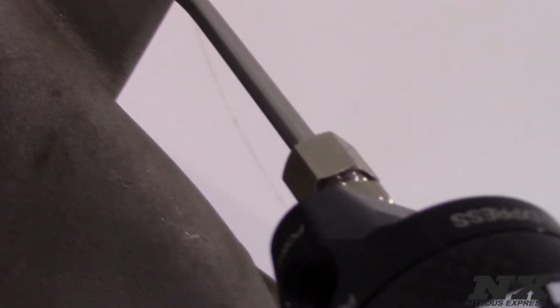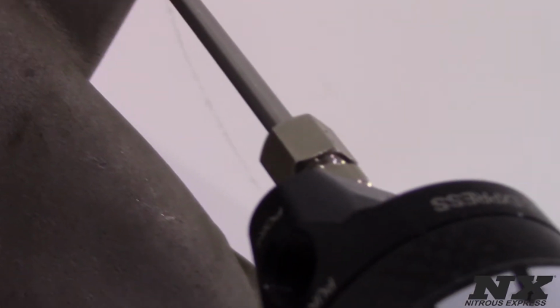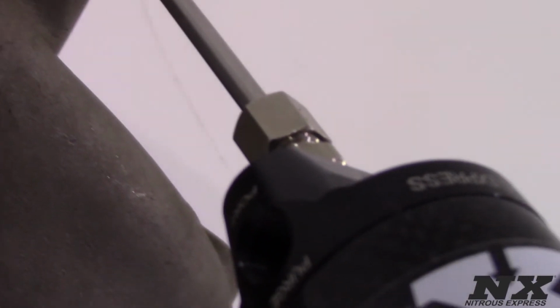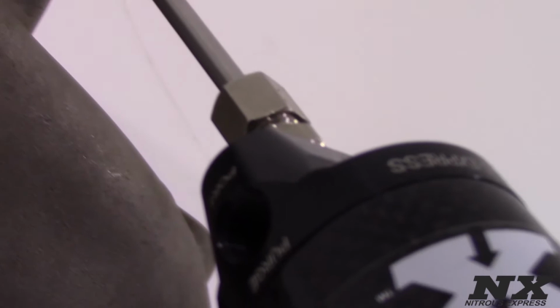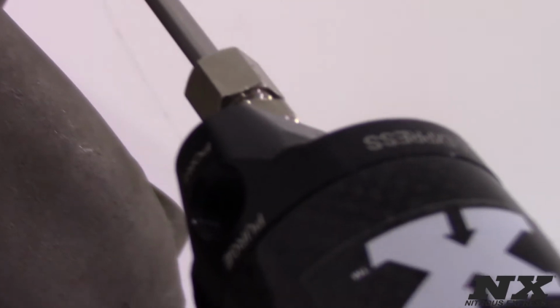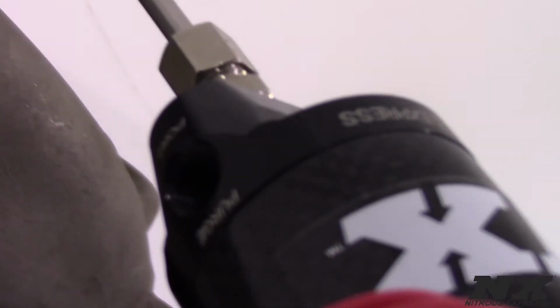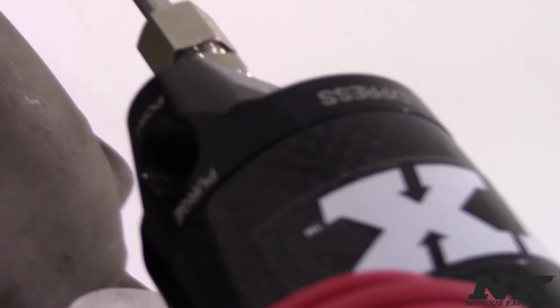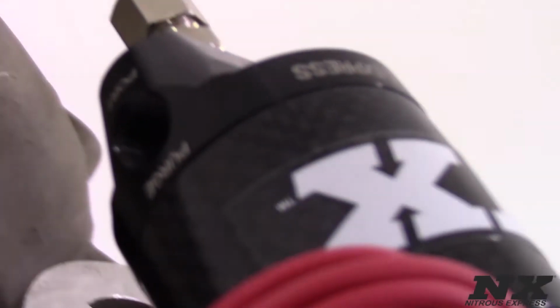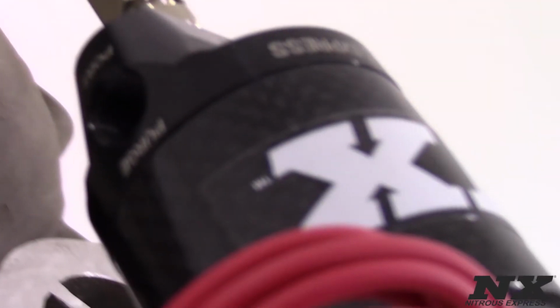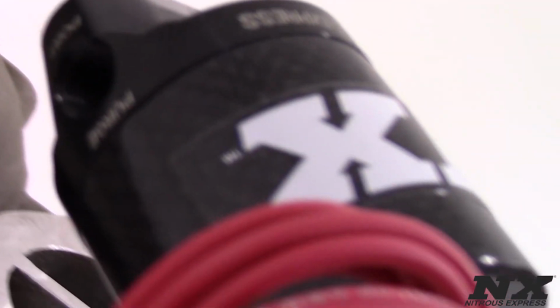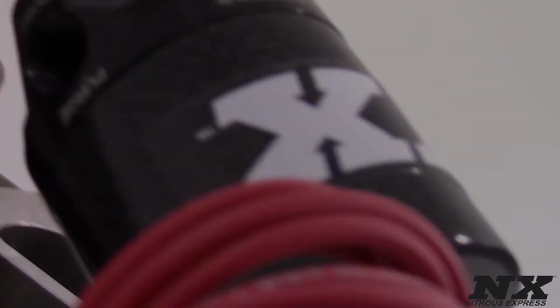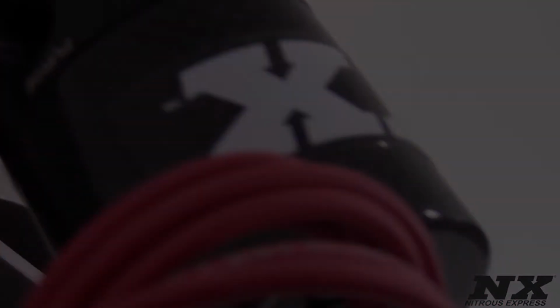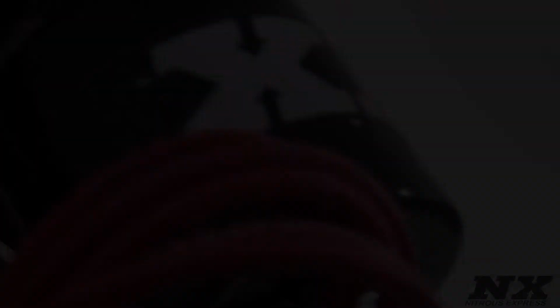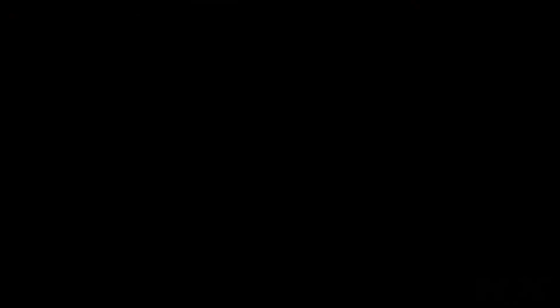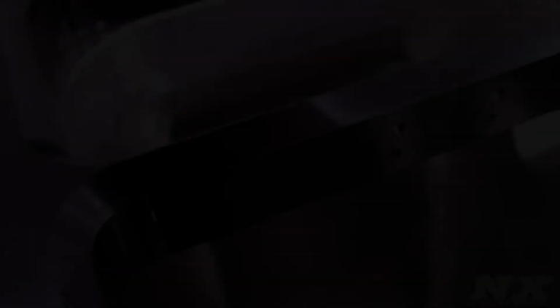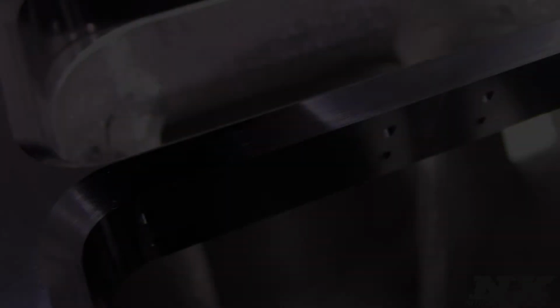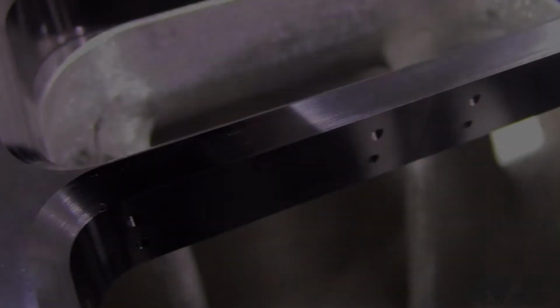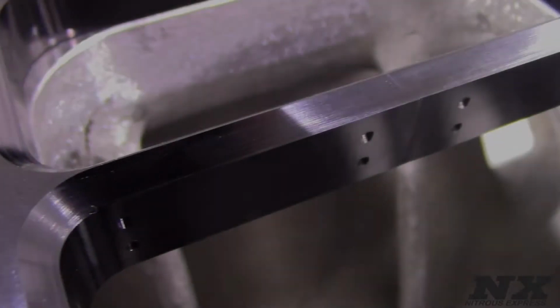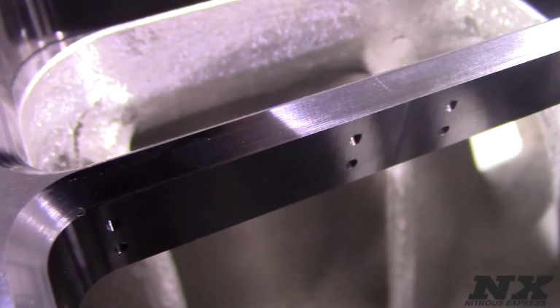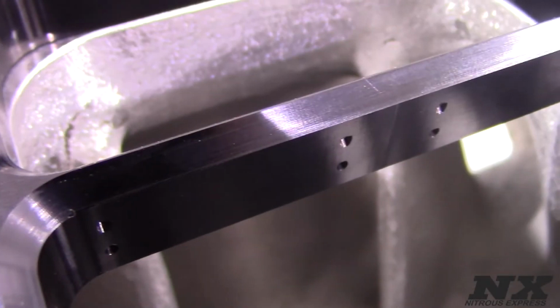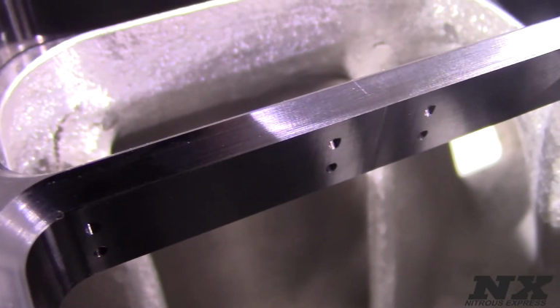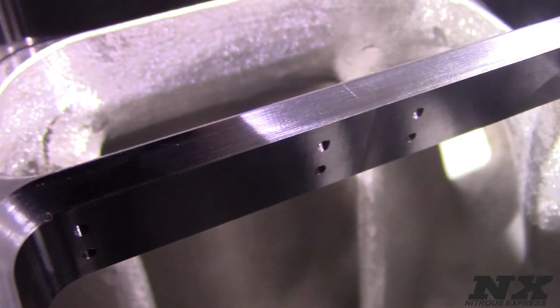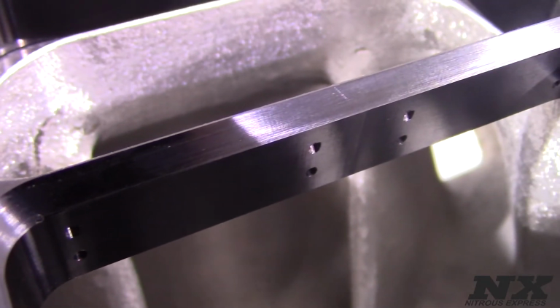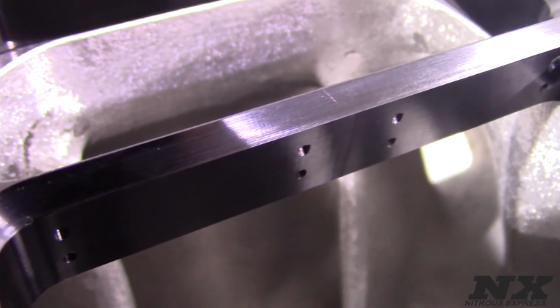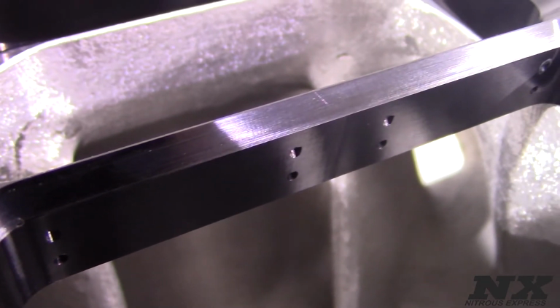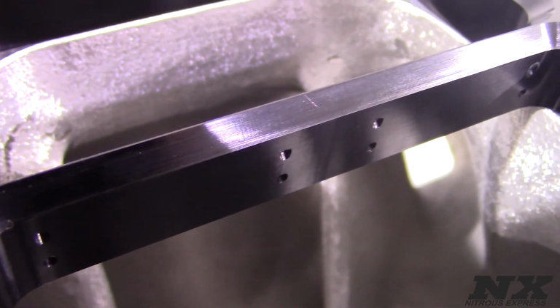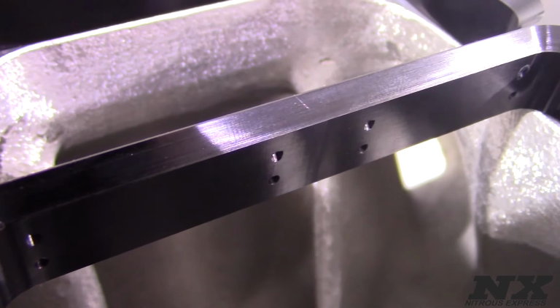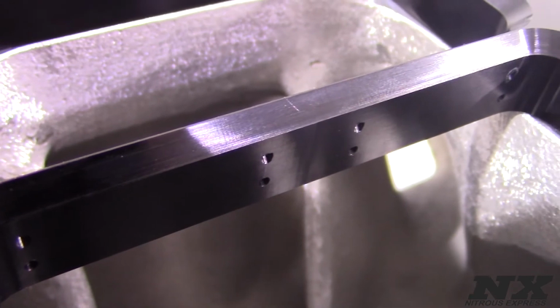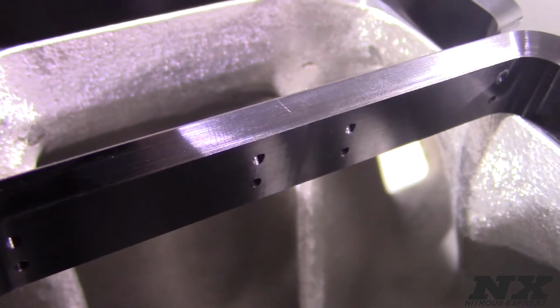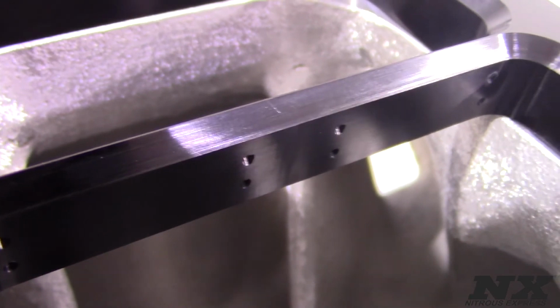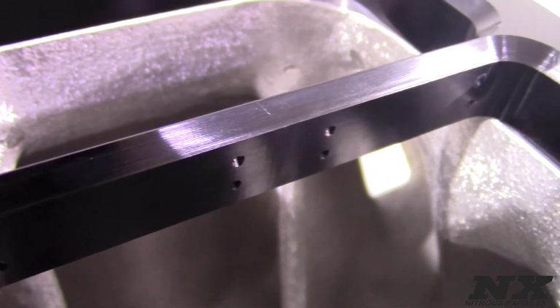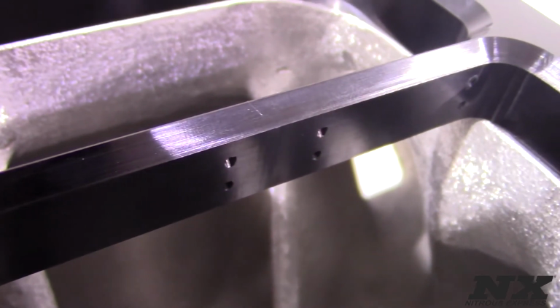With no spray bars to sag, split, block air flow, or cause damage, this is truly the next generation in nitrous plate technology.